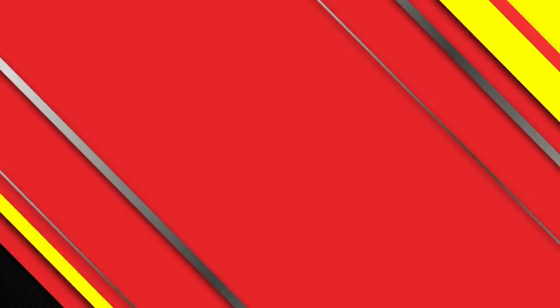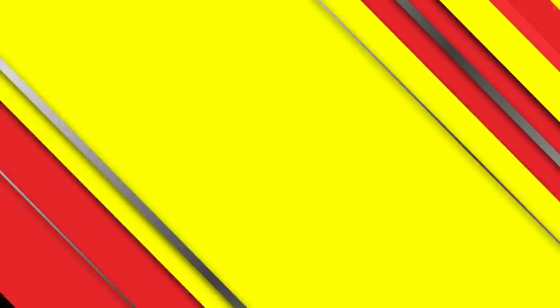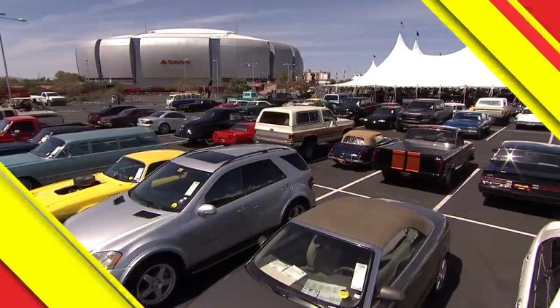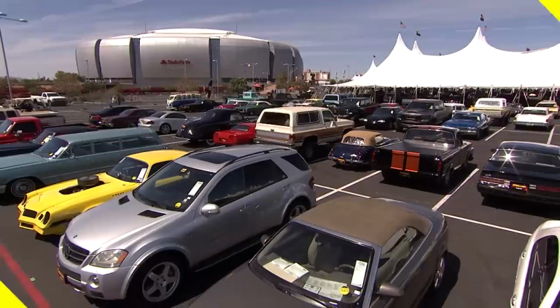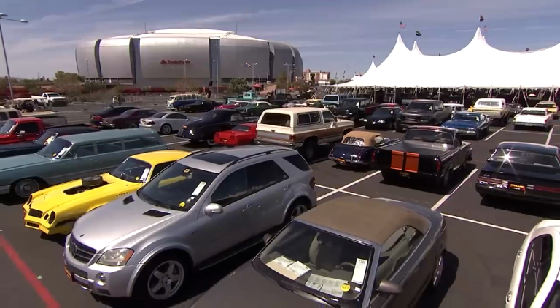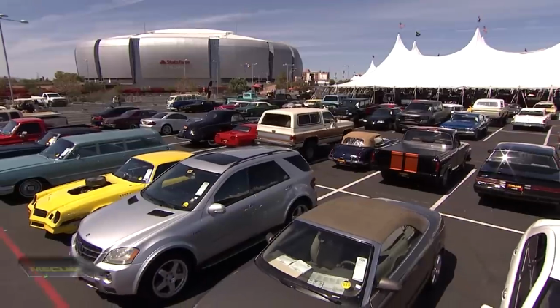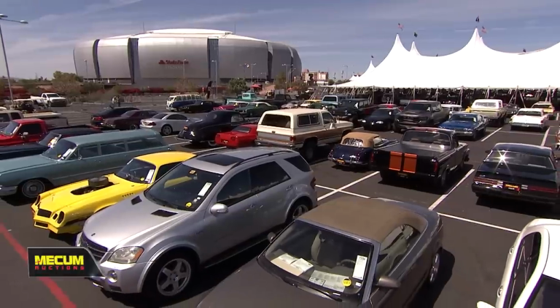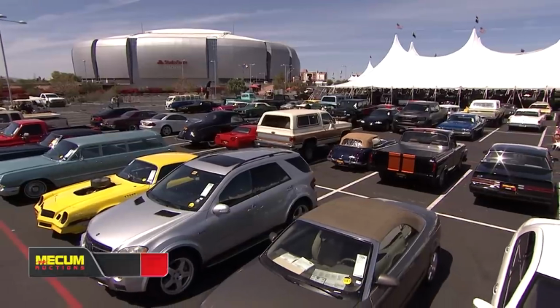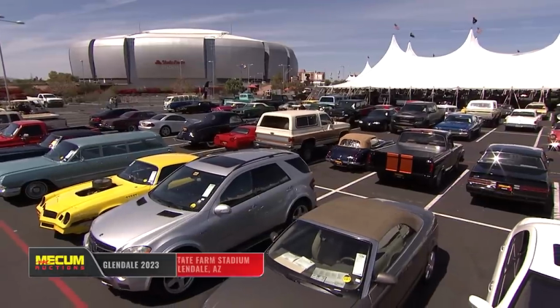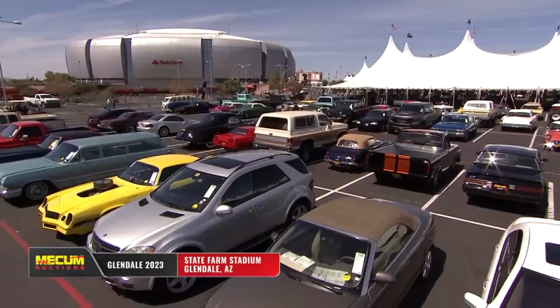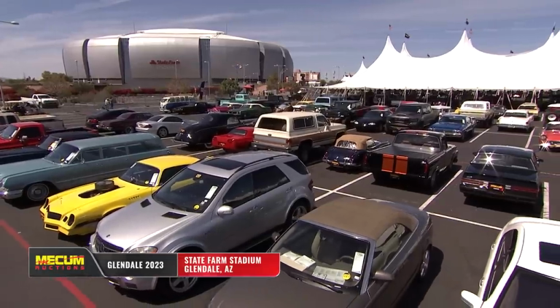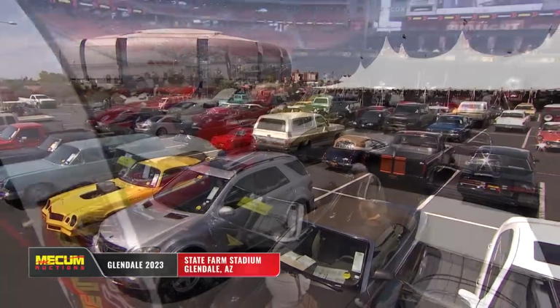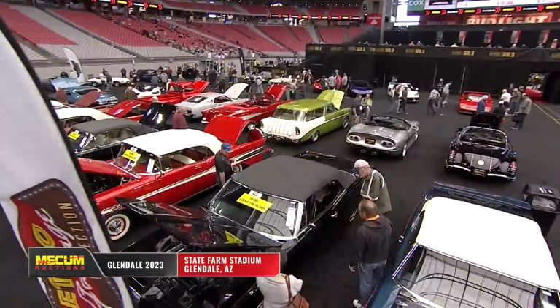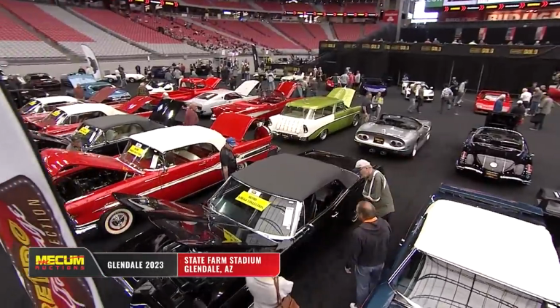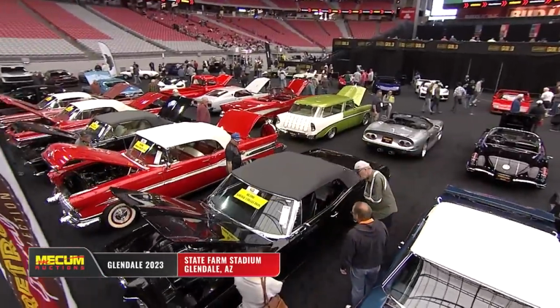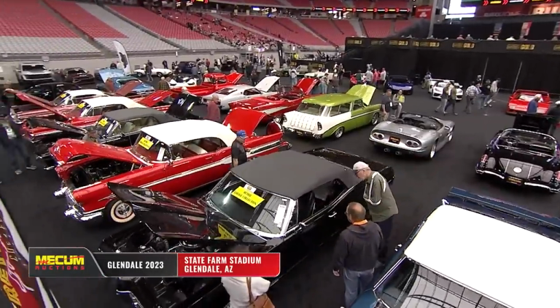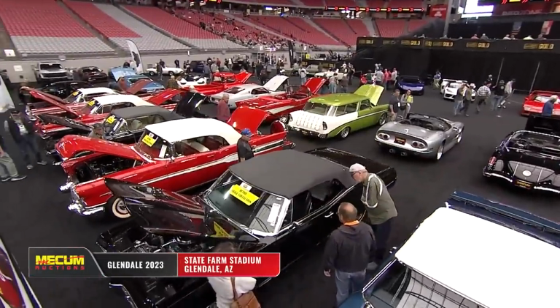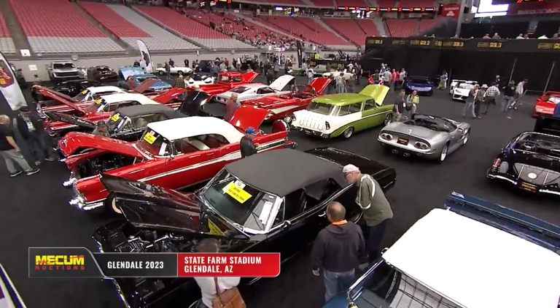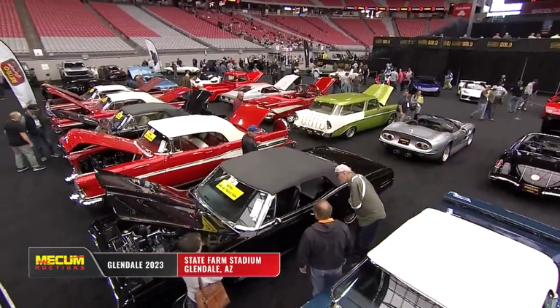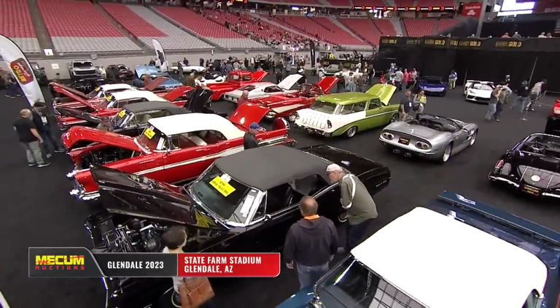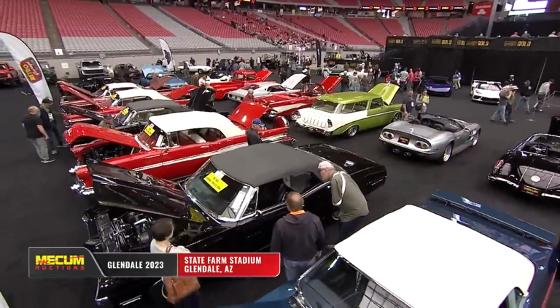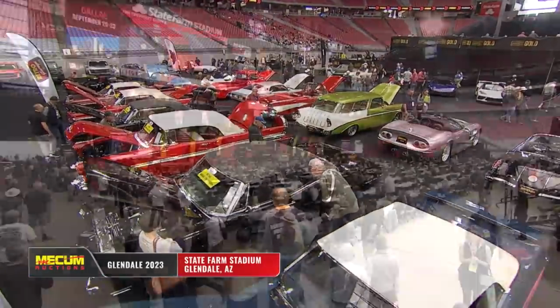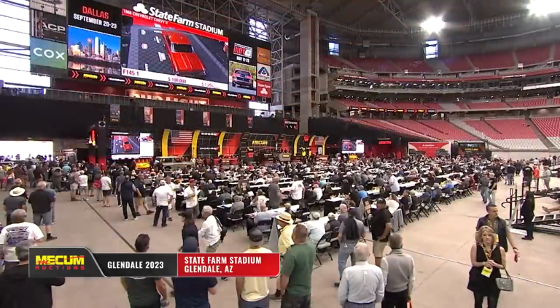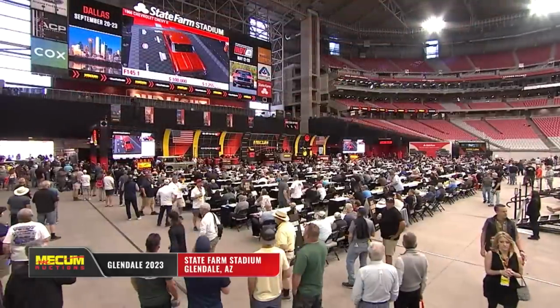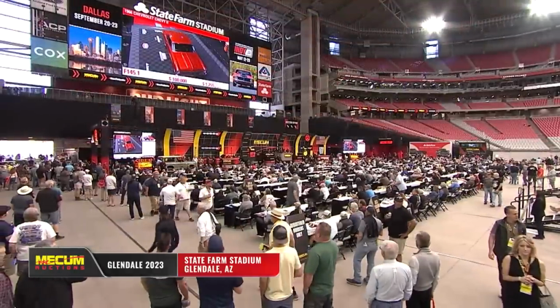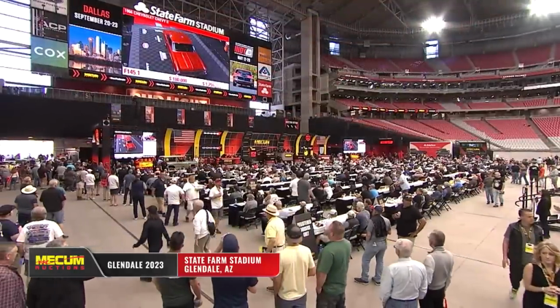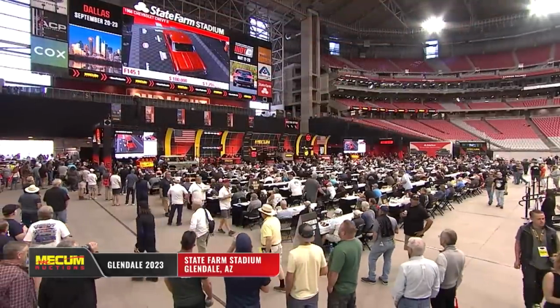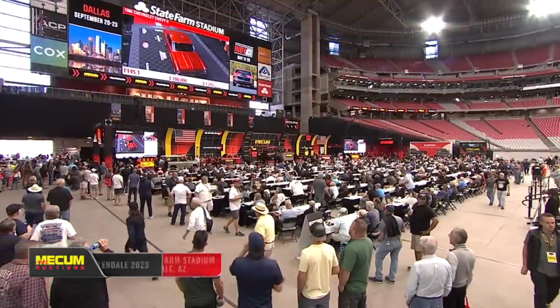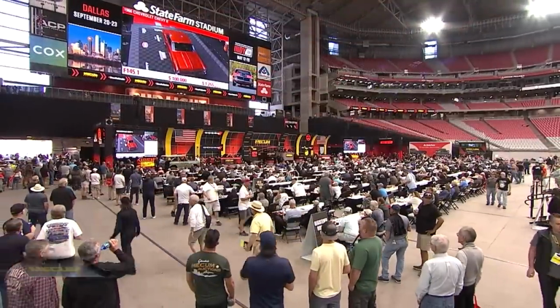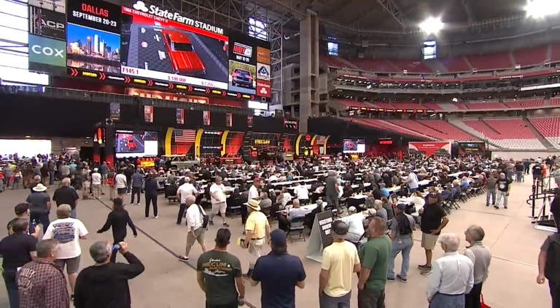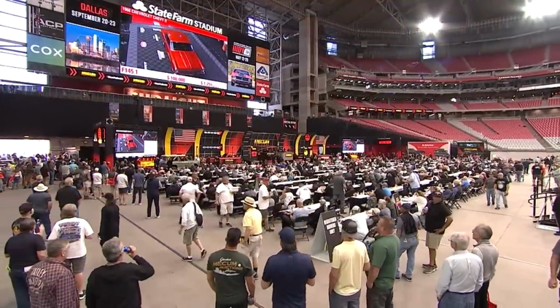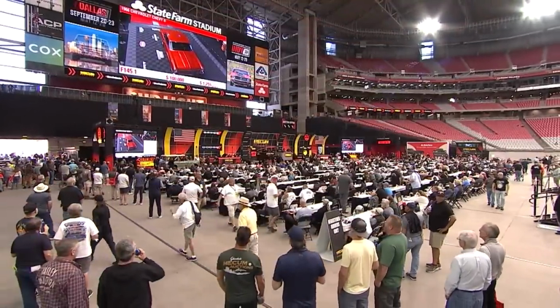Hi everyone, I'm Scott Hoke. Welcome to highlighted coverage of the Mecham Glendale auction from State Farm Stadium.